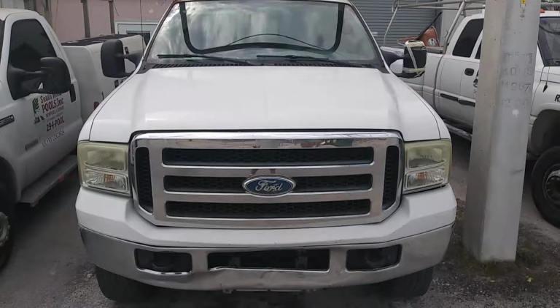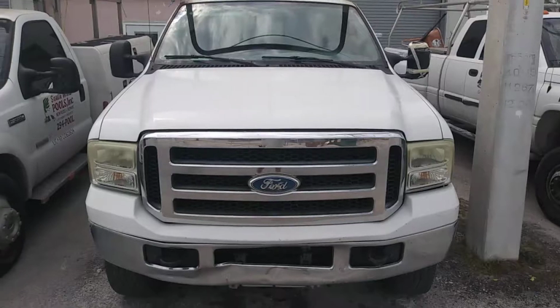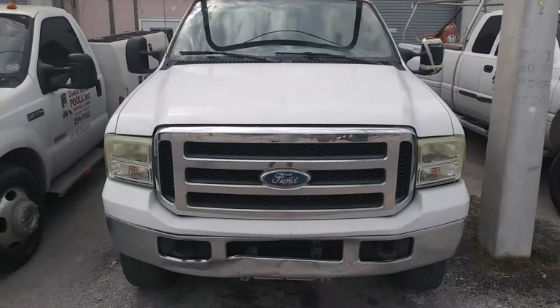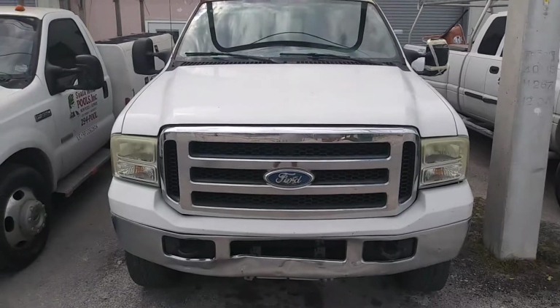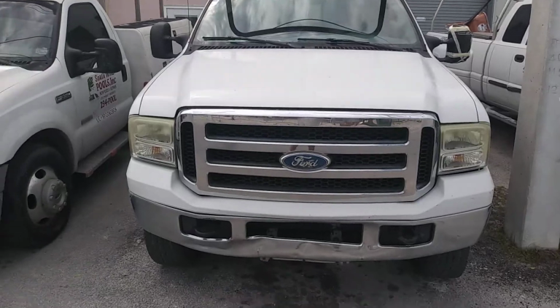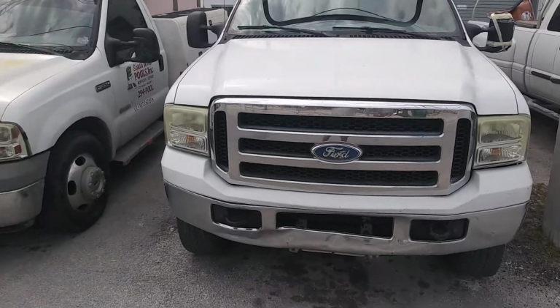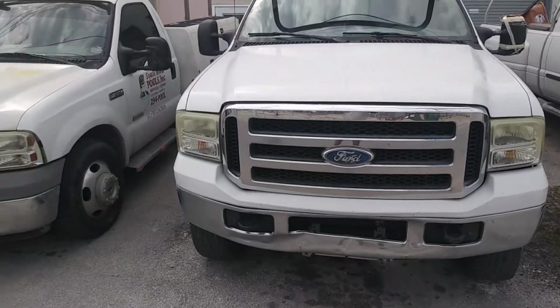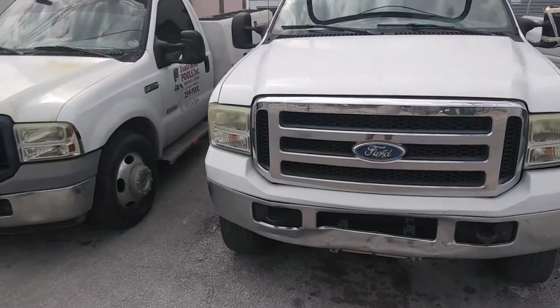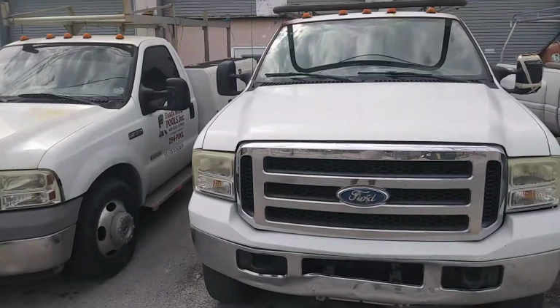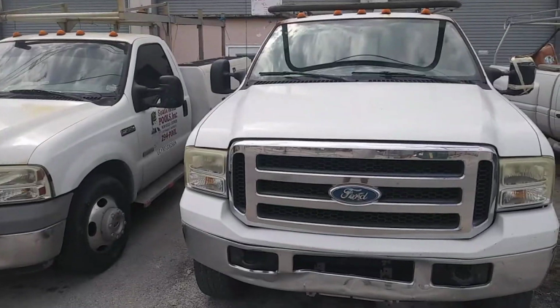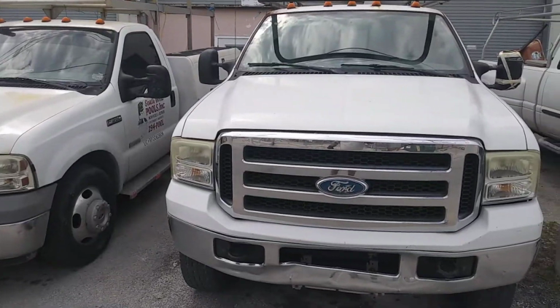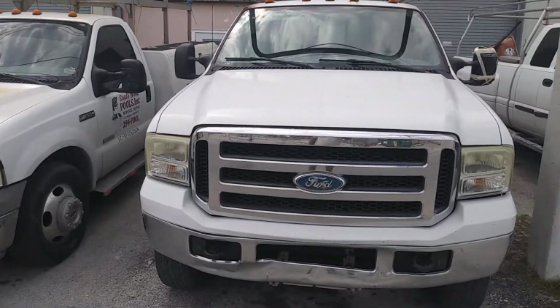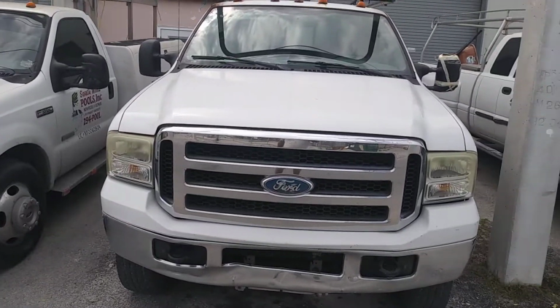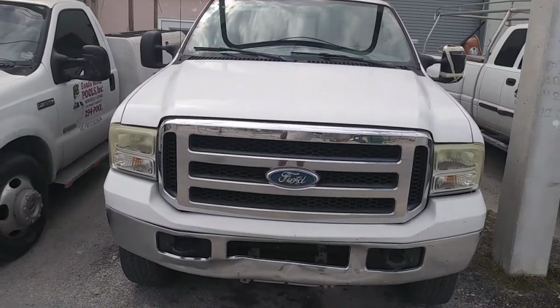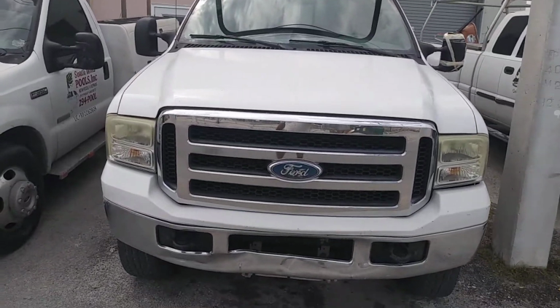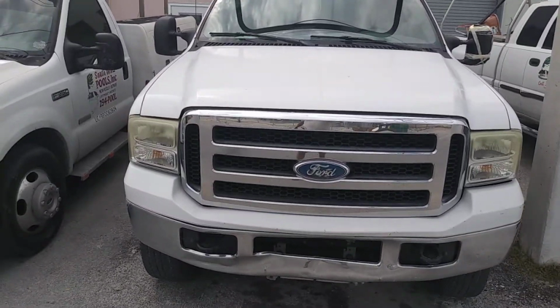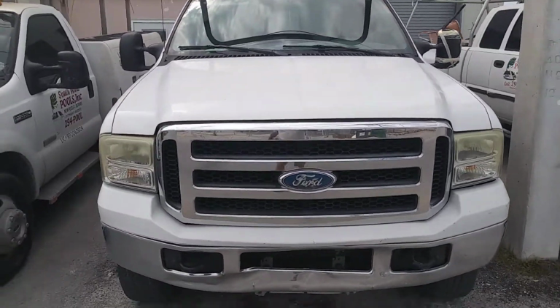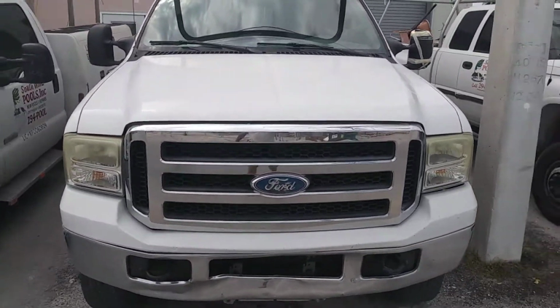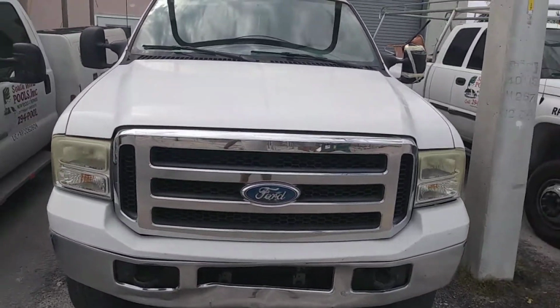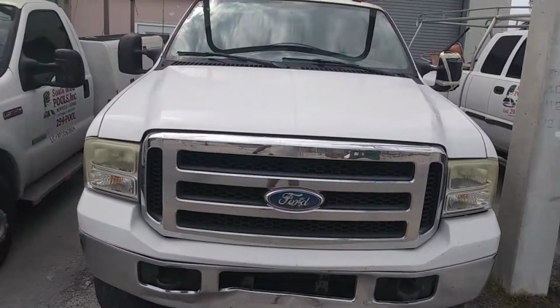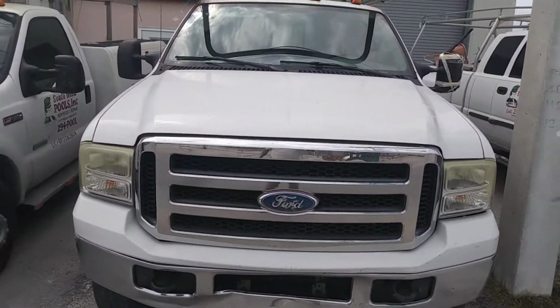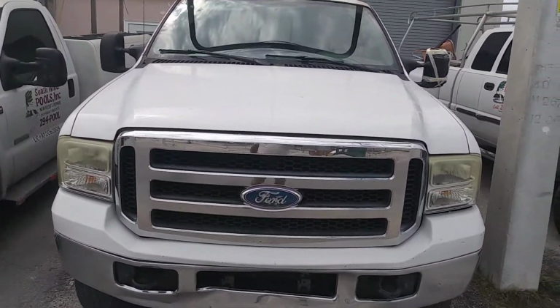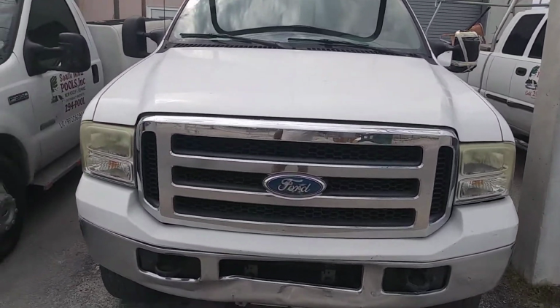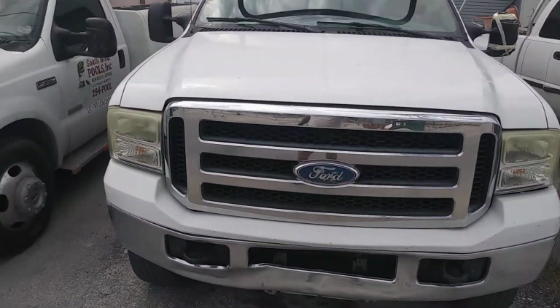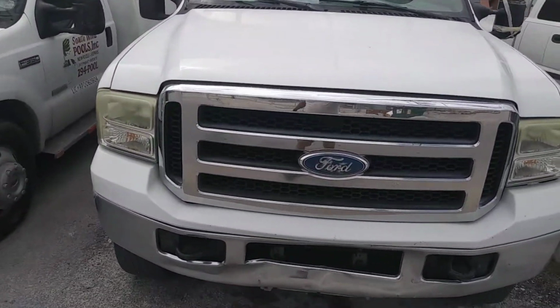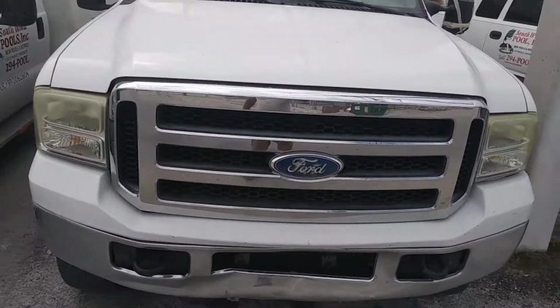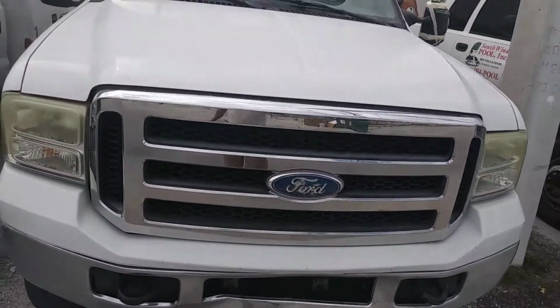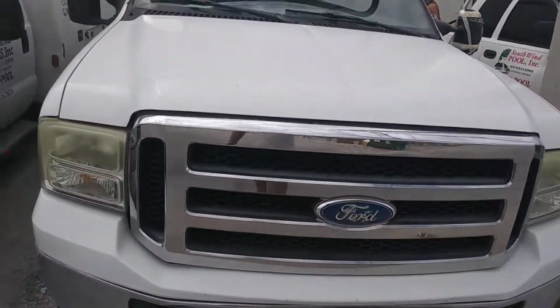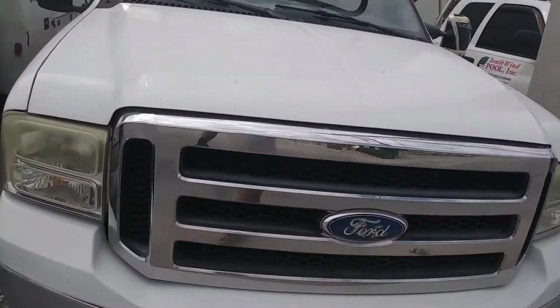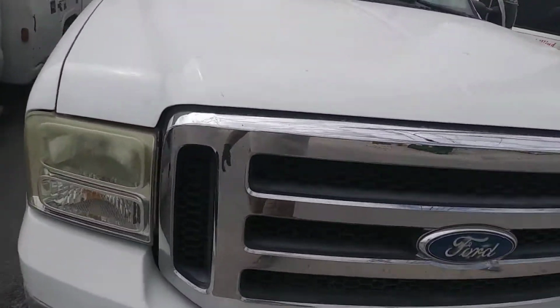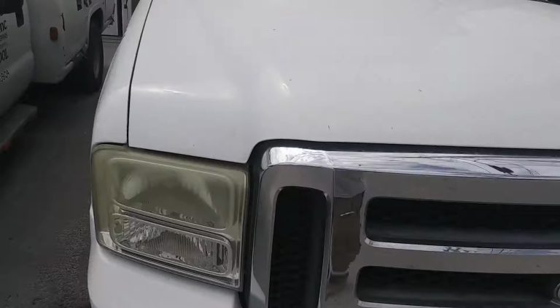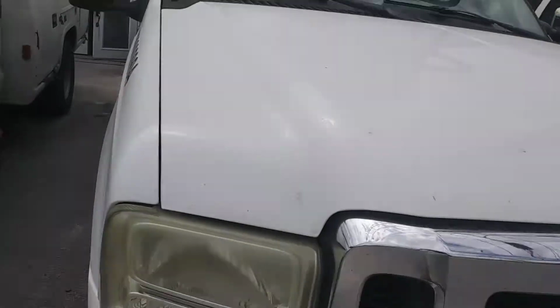Welcome to this episode of Buck's Living Room. Today, what's in my truck job box?